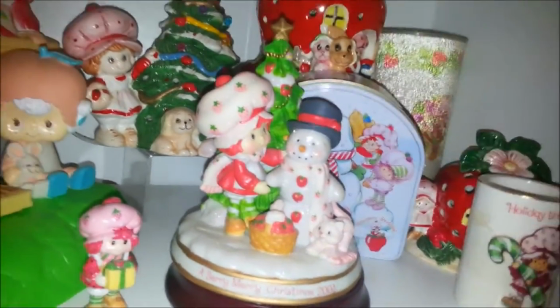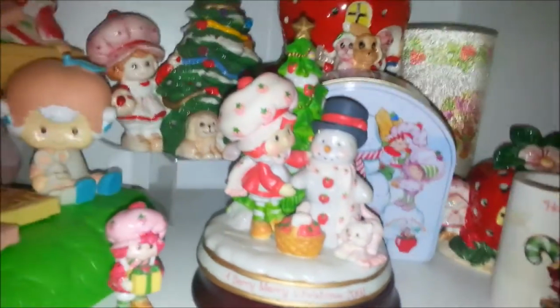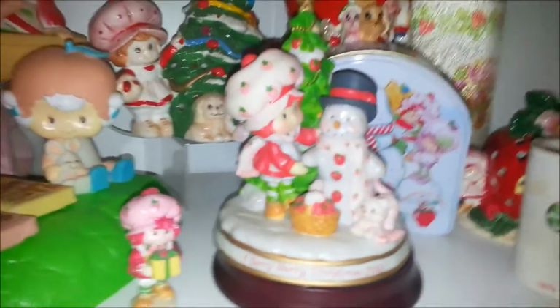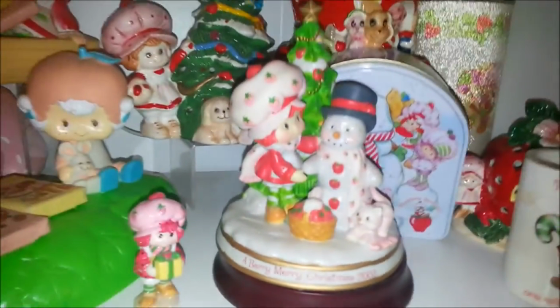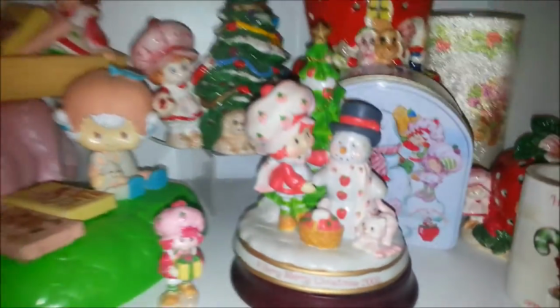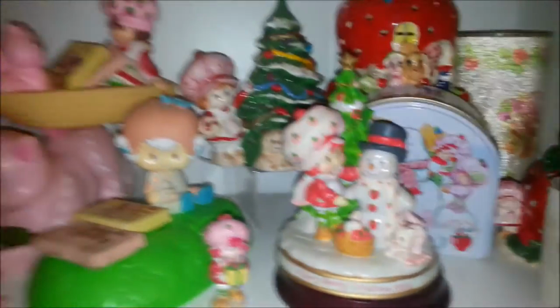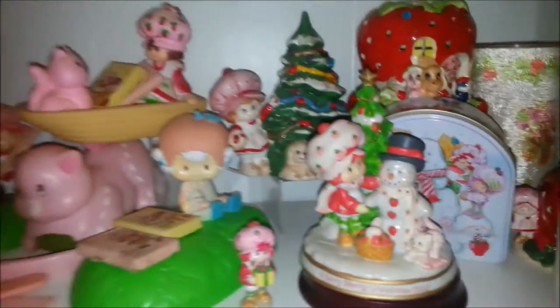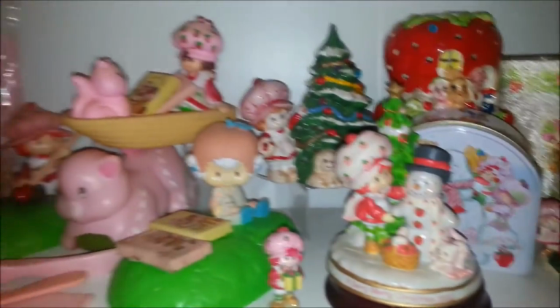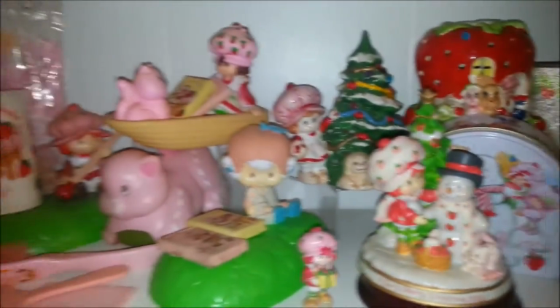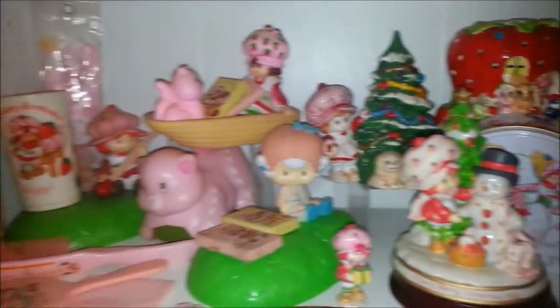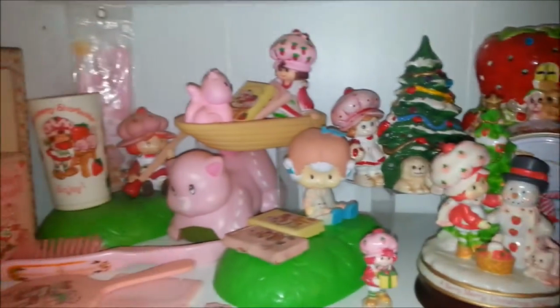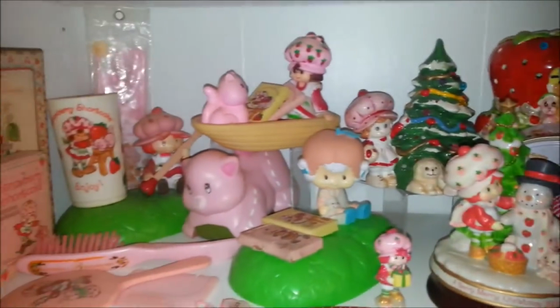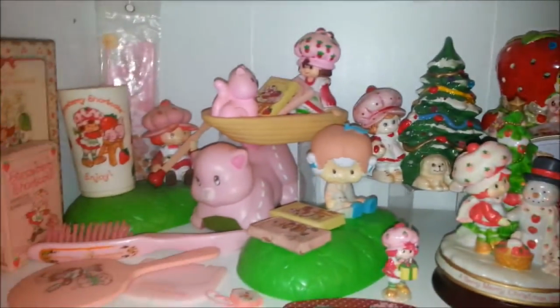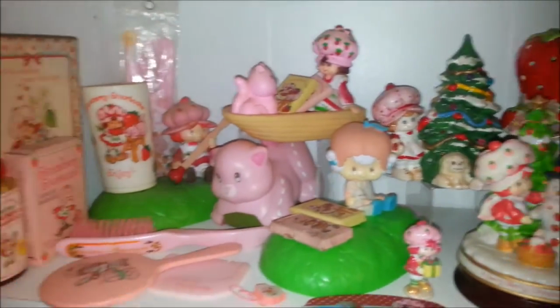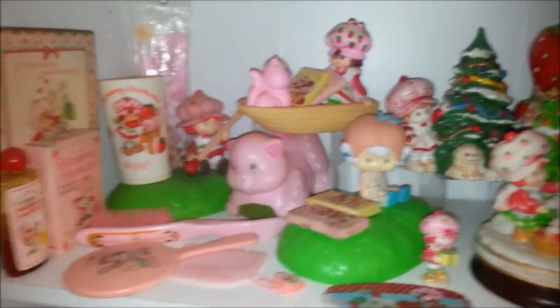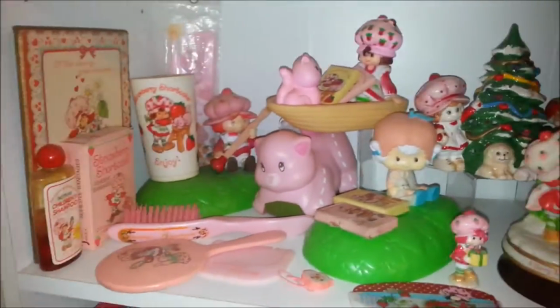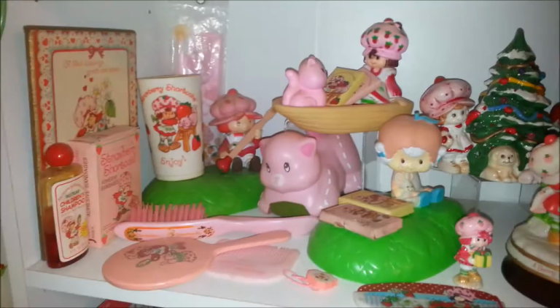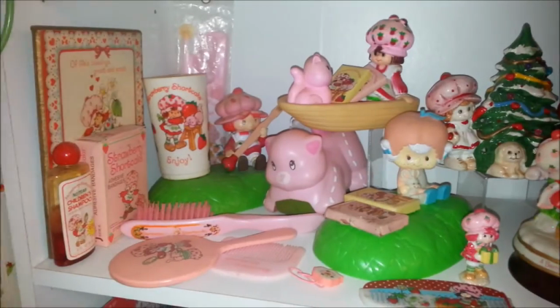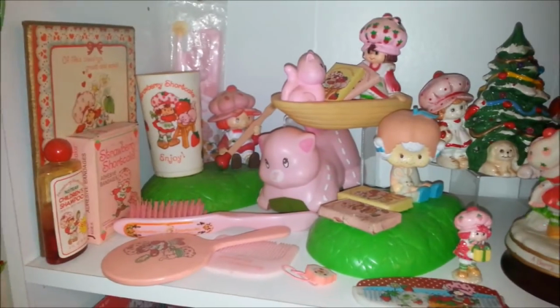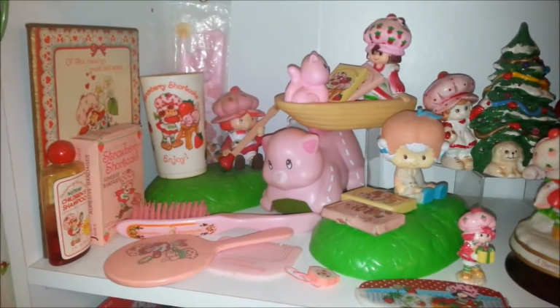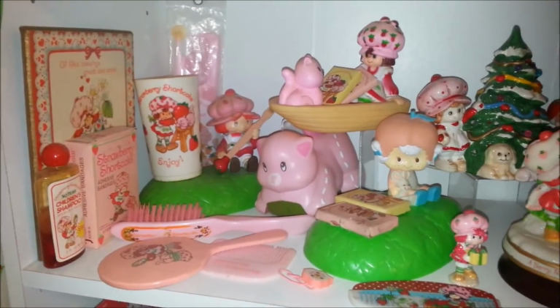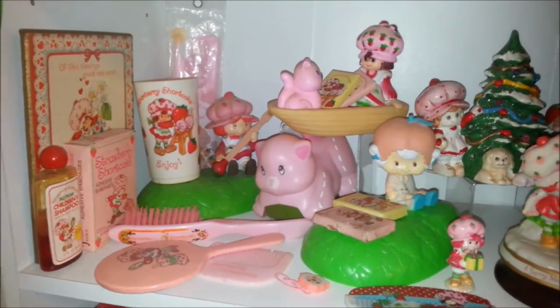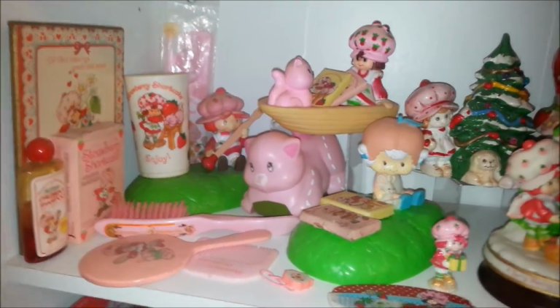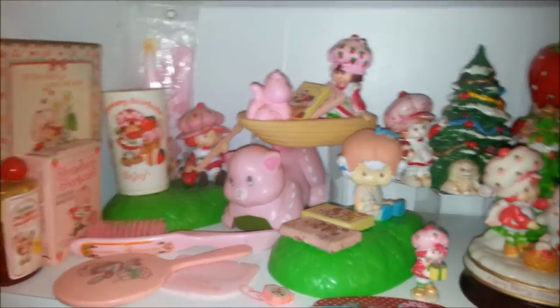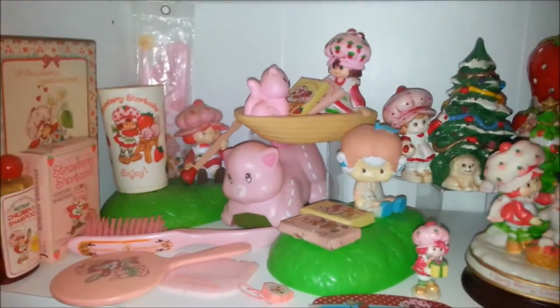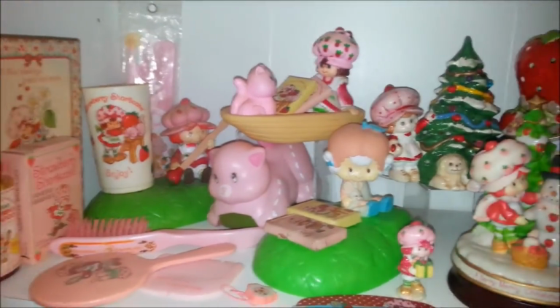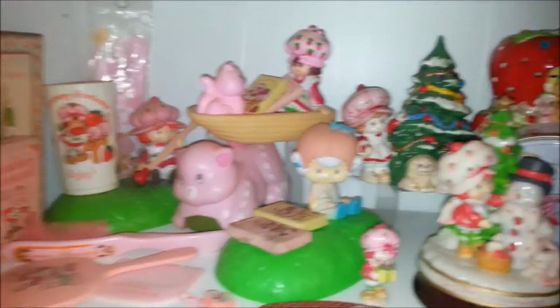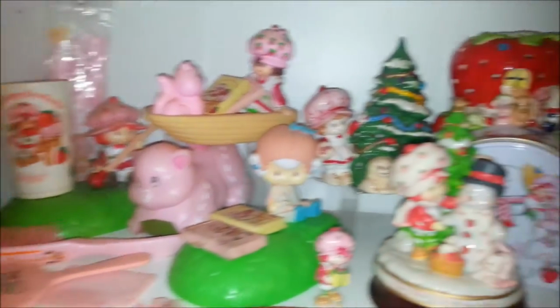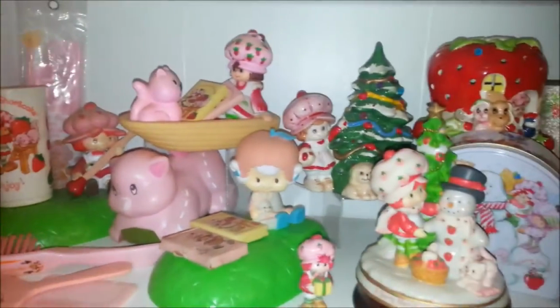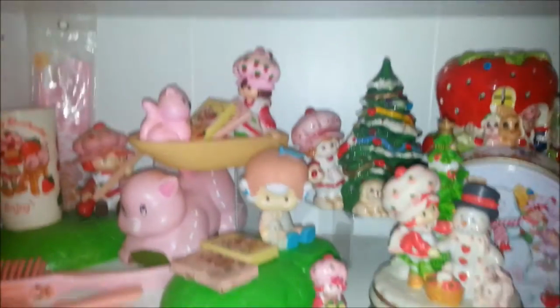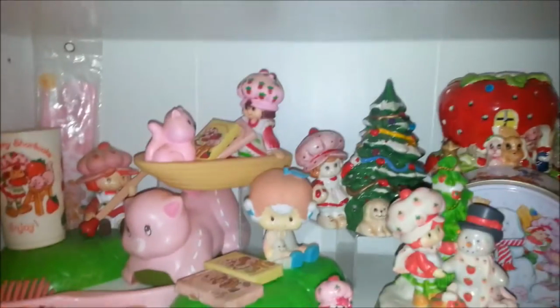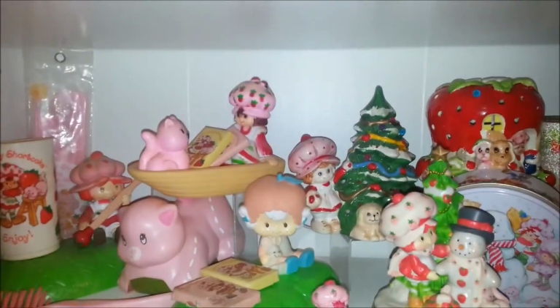Well okay, I'll give you a quick glimpse. Look at that cute stuff — oh my goodness, it's so cute!